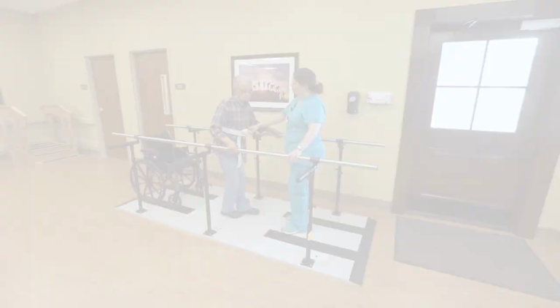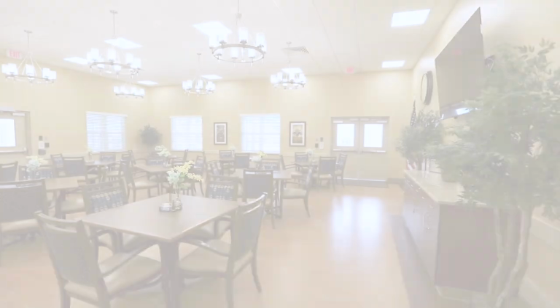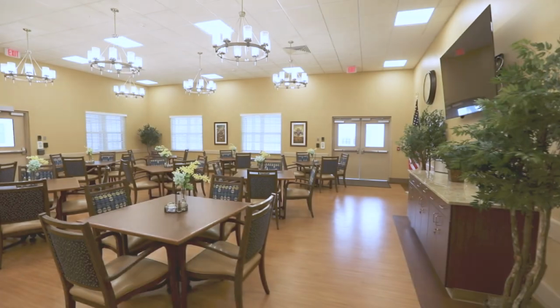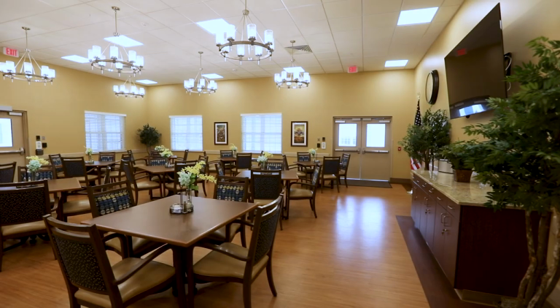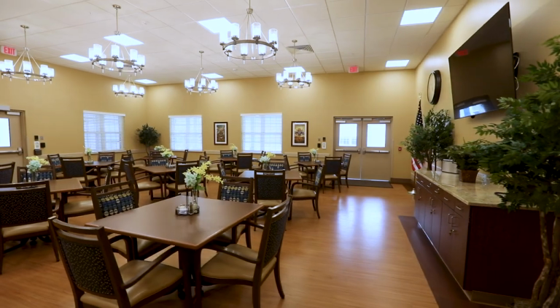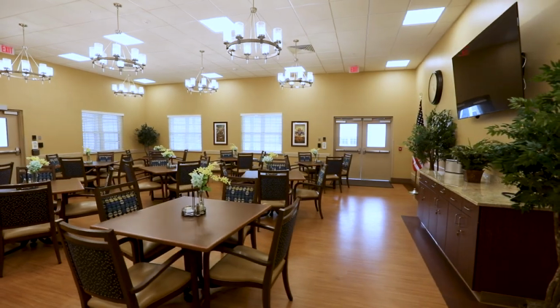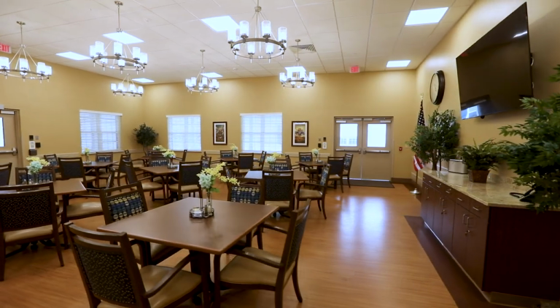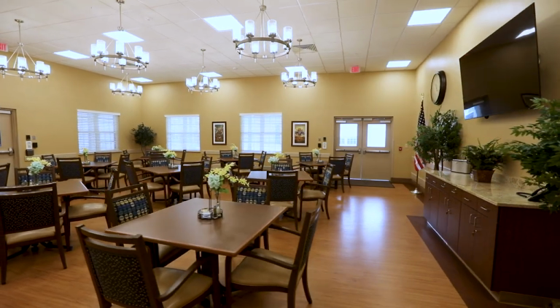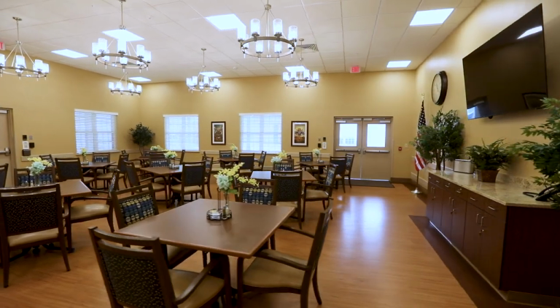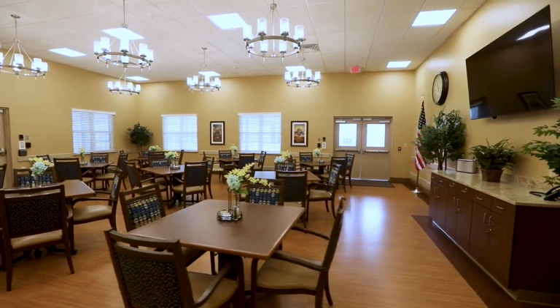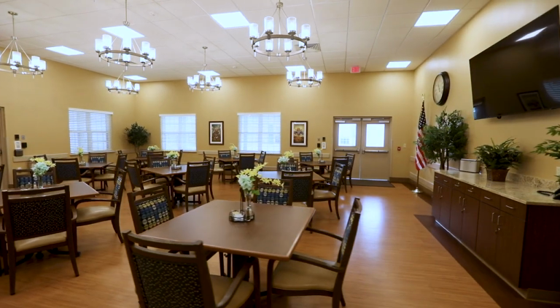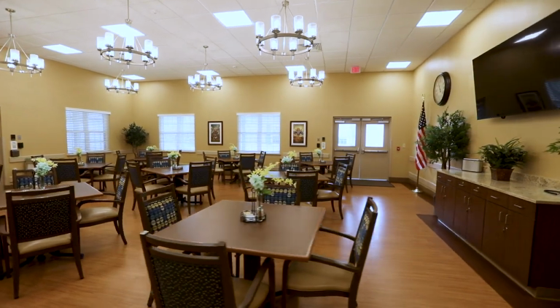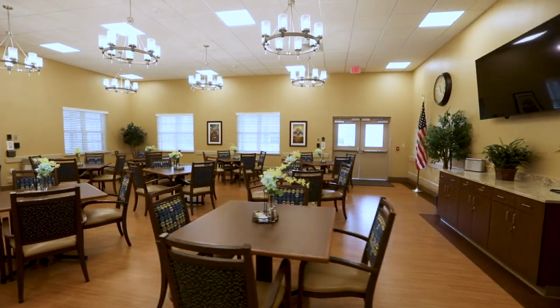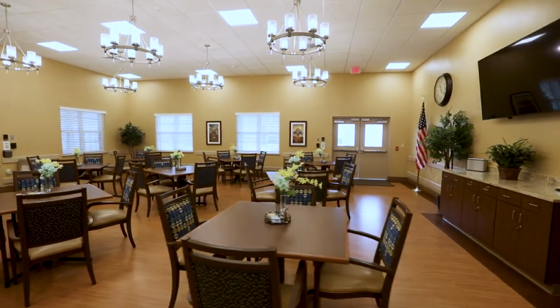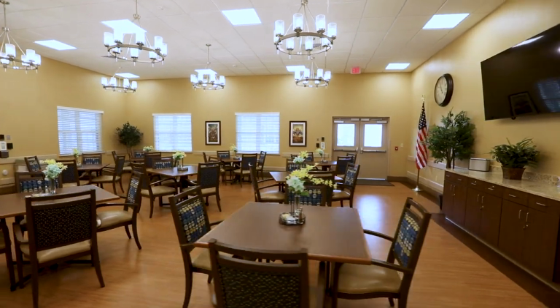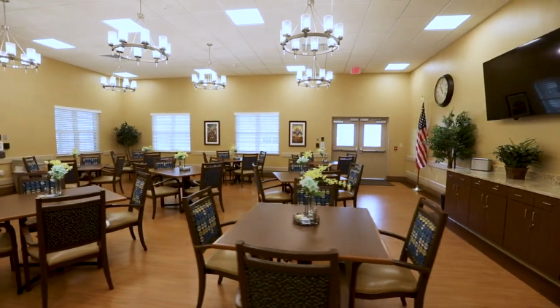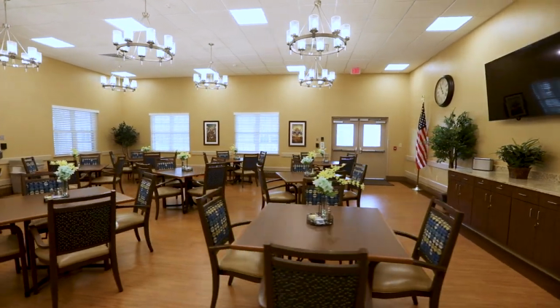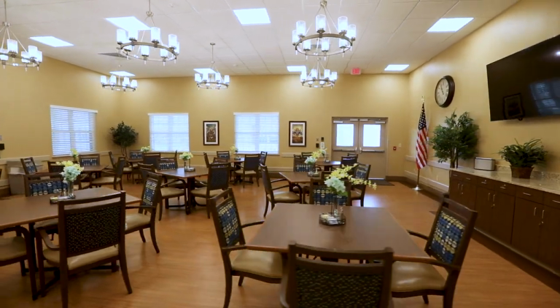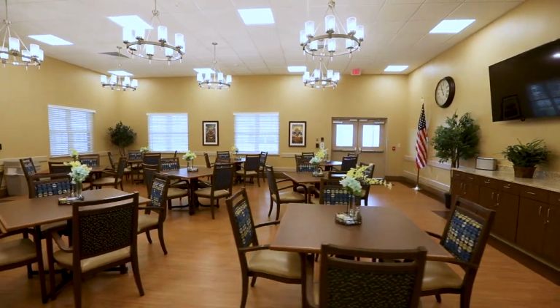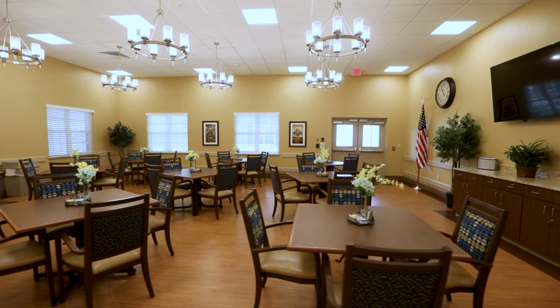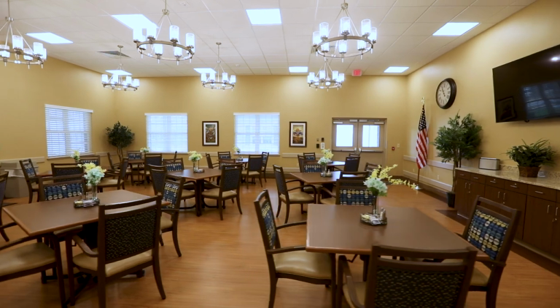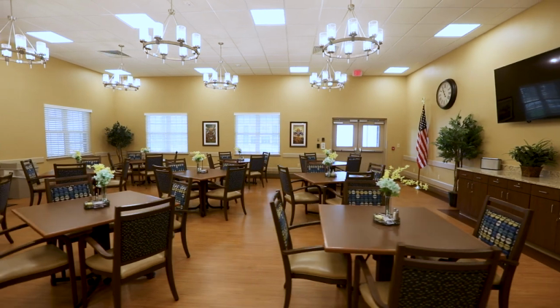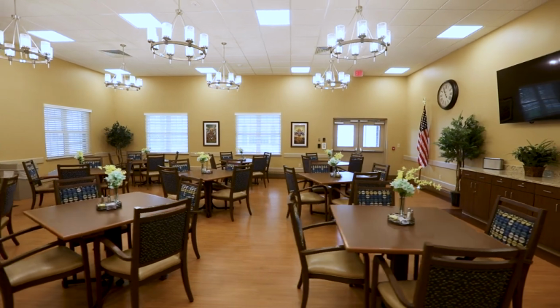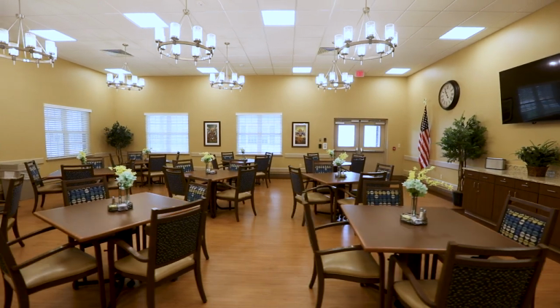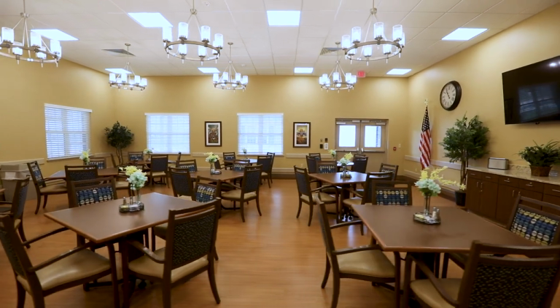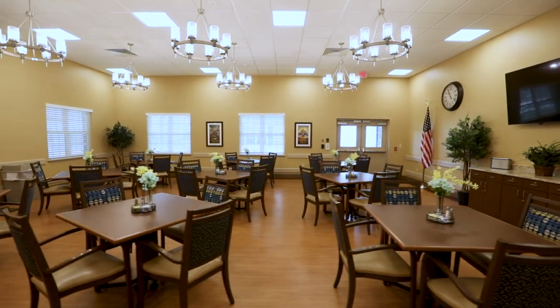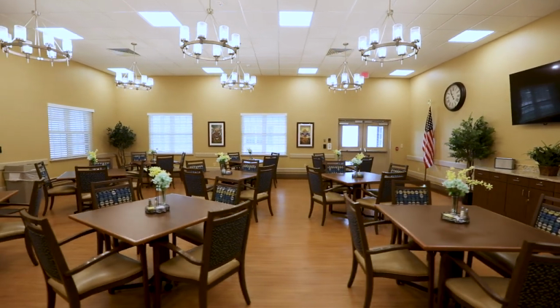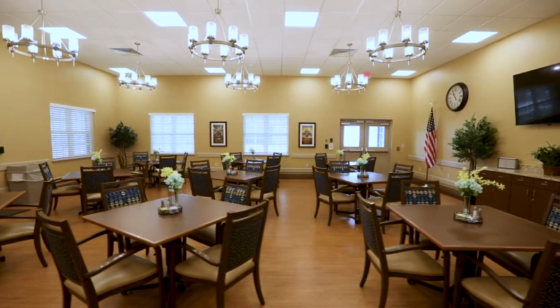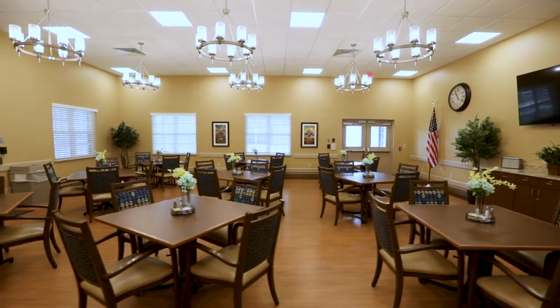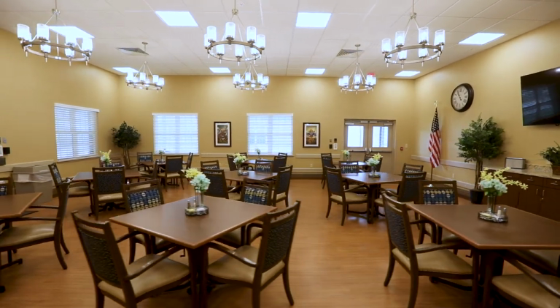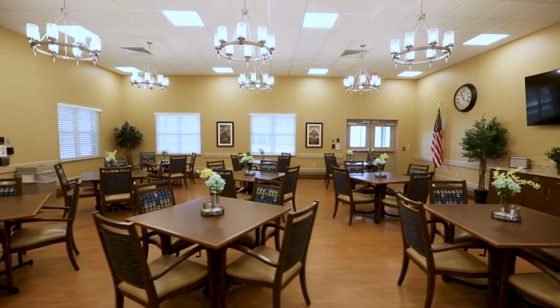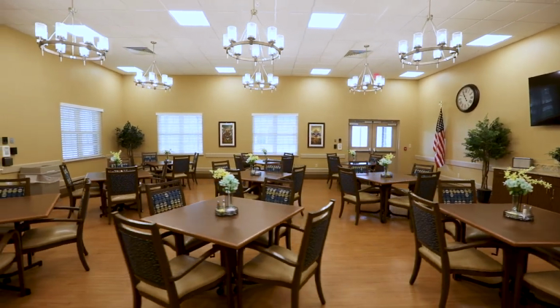The Zydeco Room can accommodate larger events, such as religious services, entertainment, parties, or family gatherings.